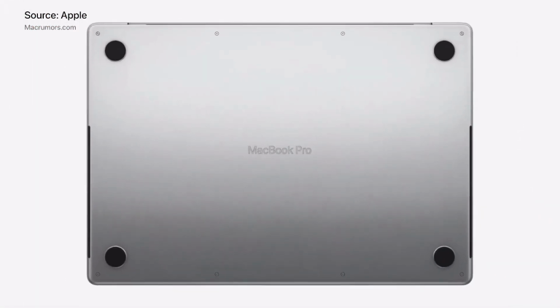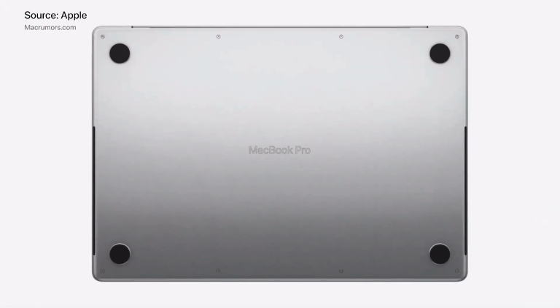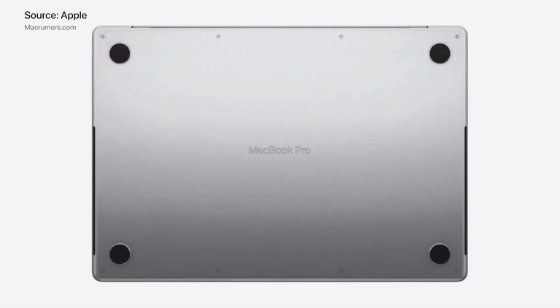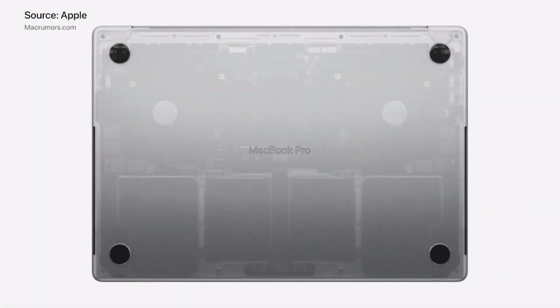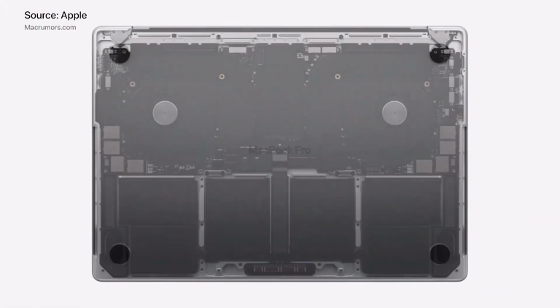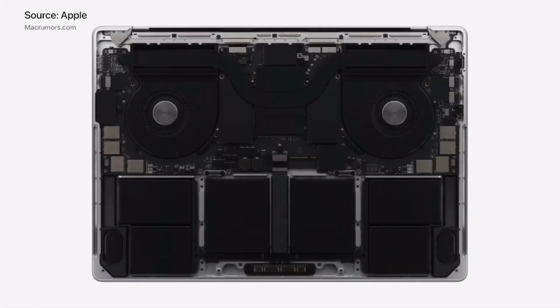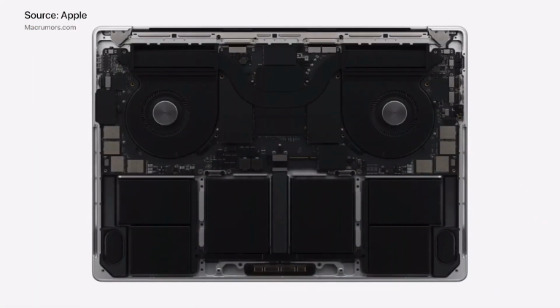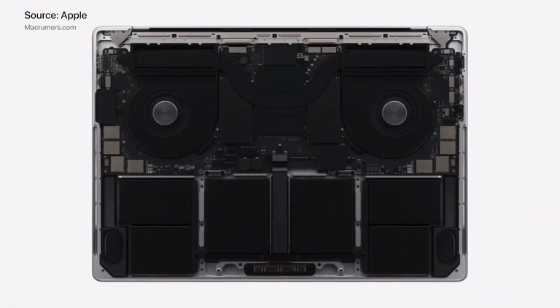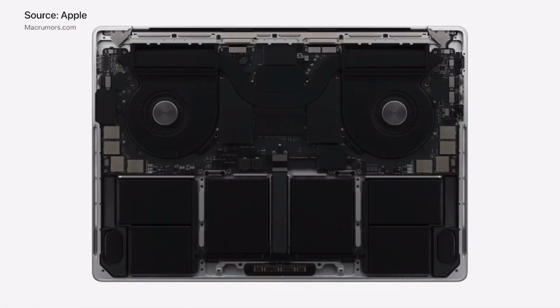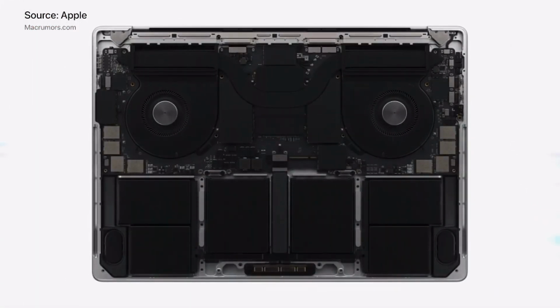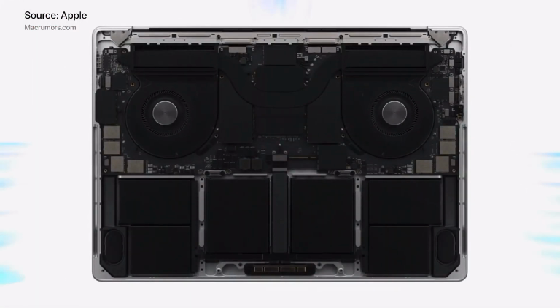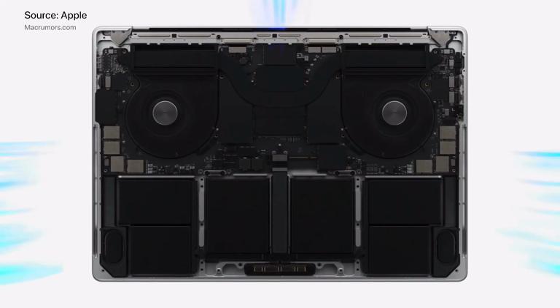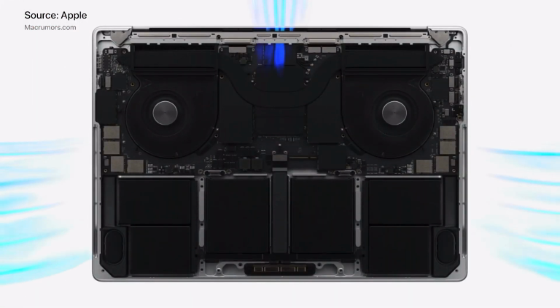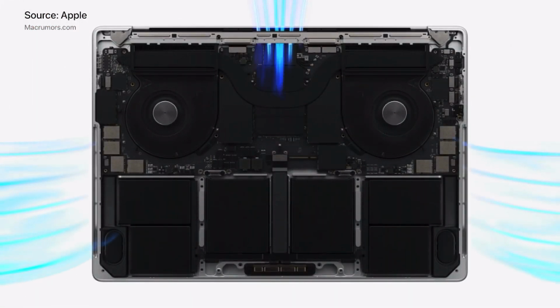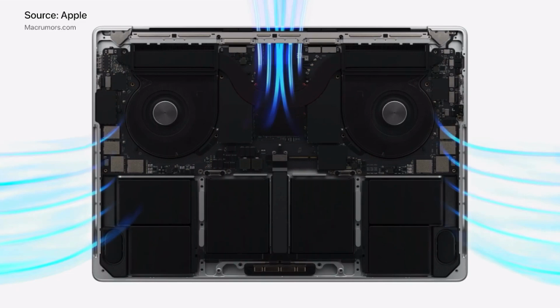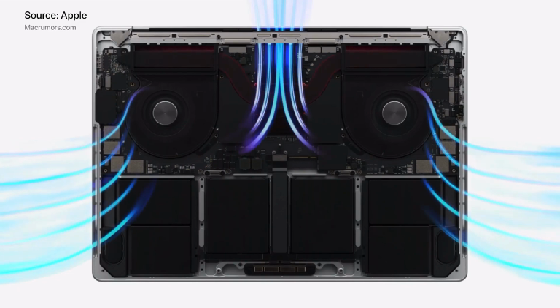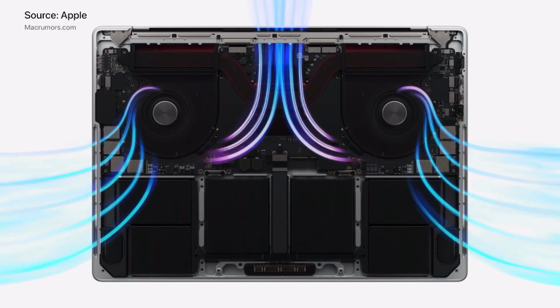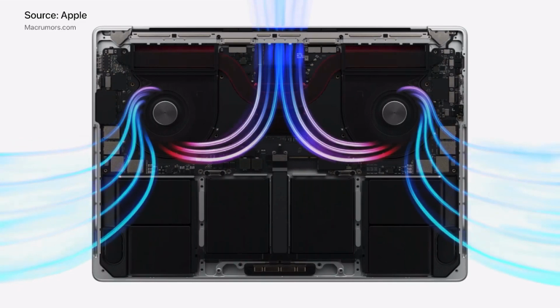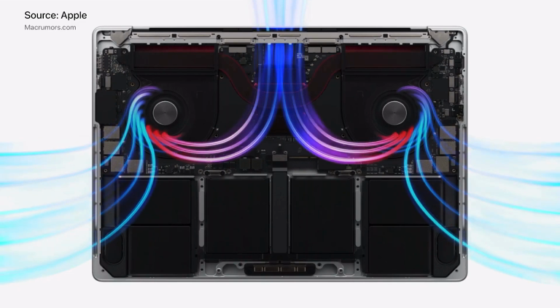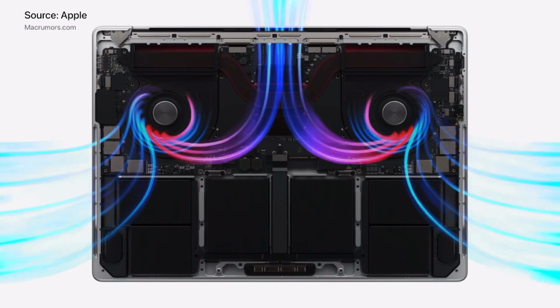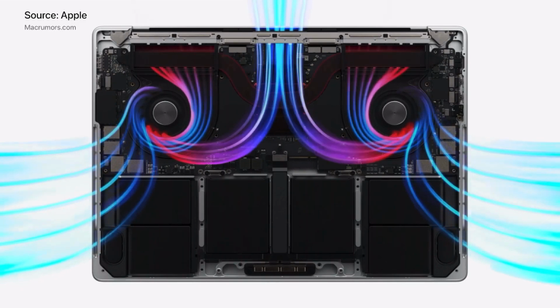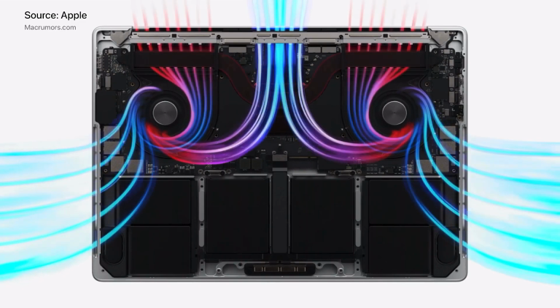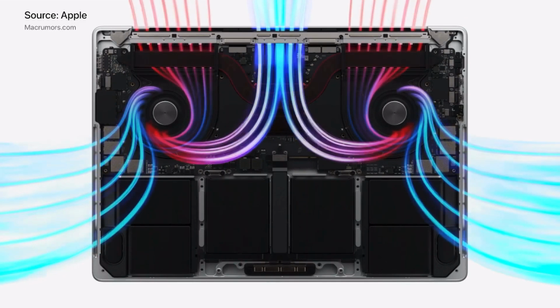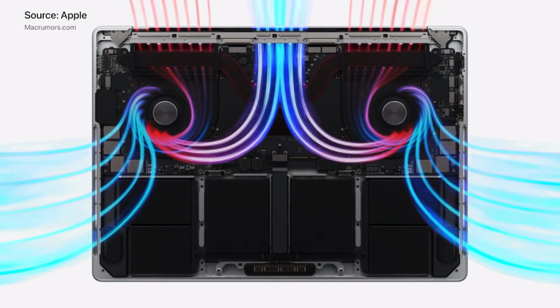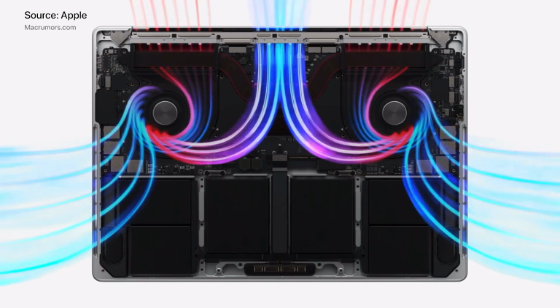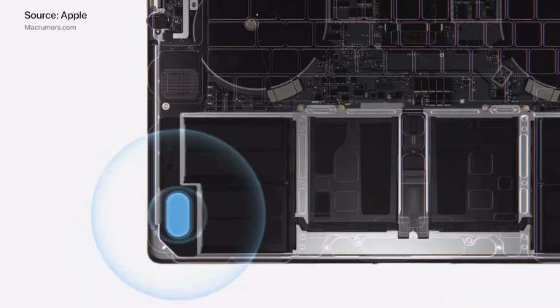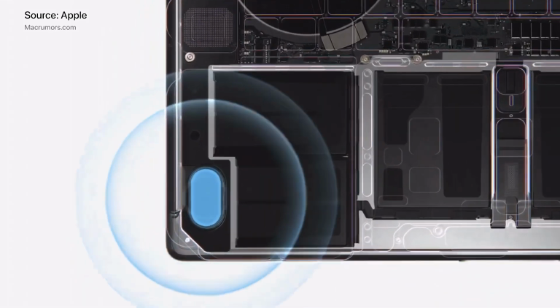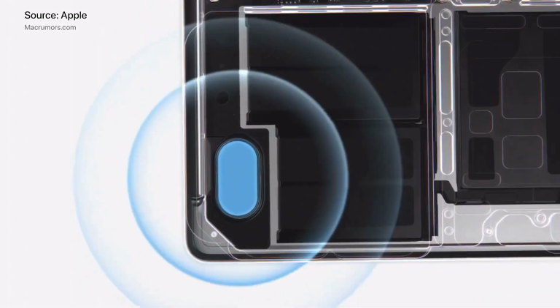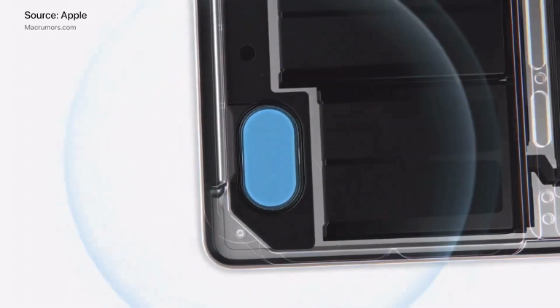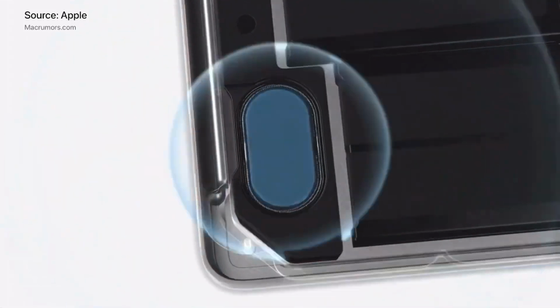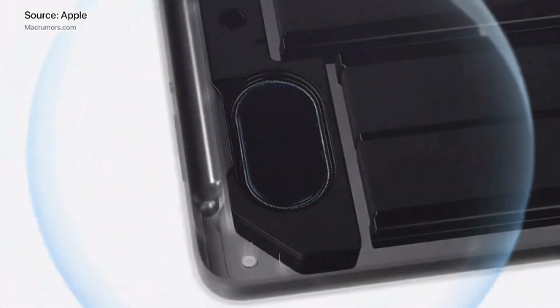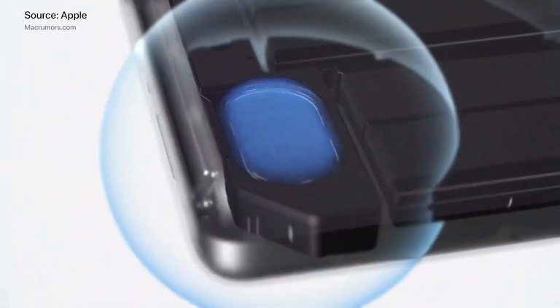Both the 14 and 16-inch models look similar inside, with dual fan setups, a set of 6 batteries, and redesigned speaker systems.